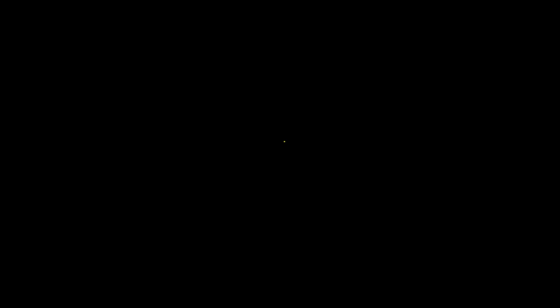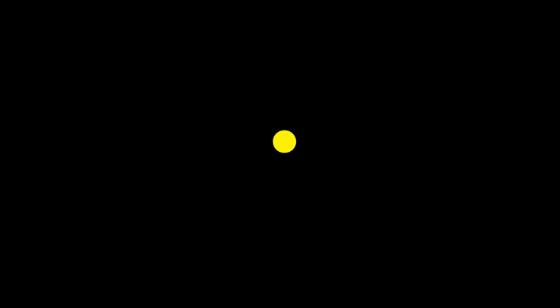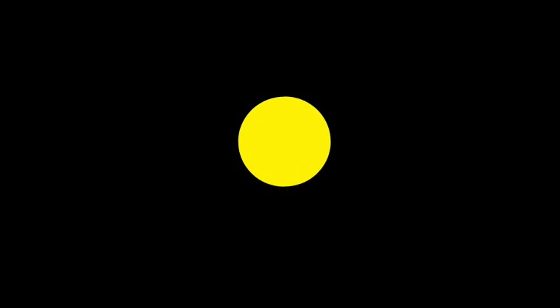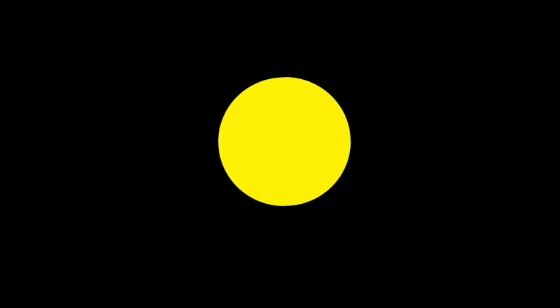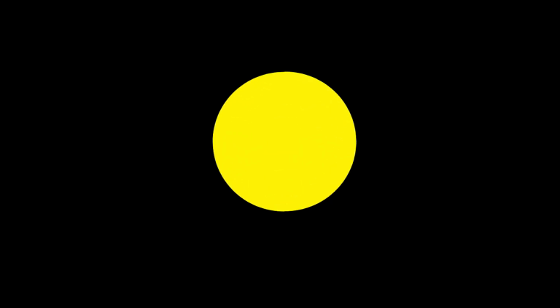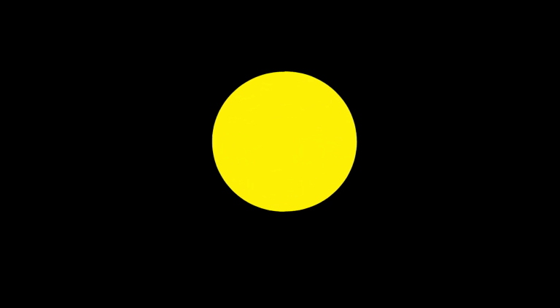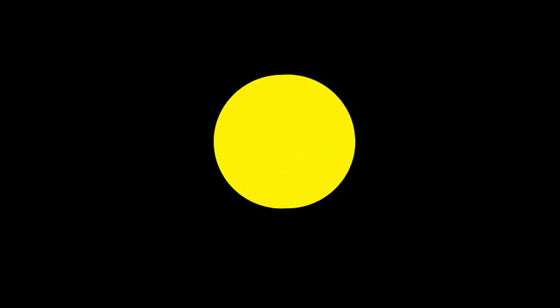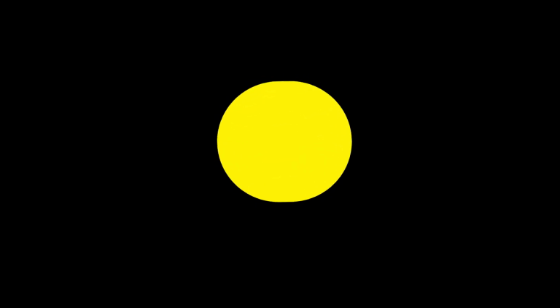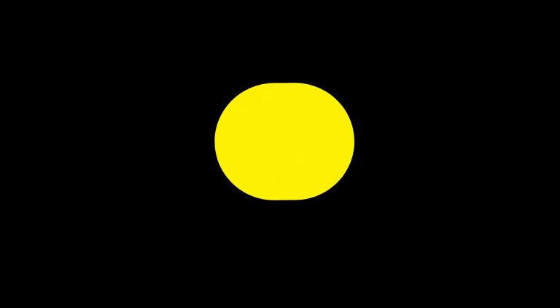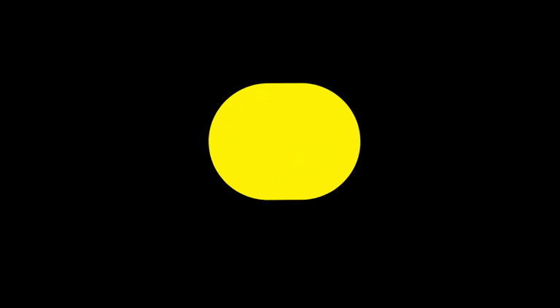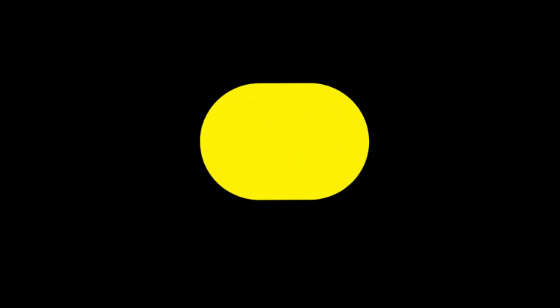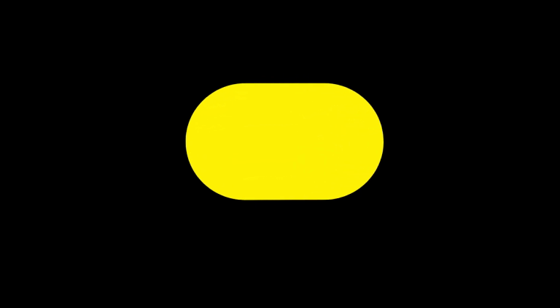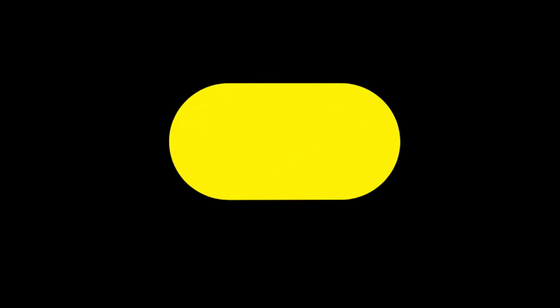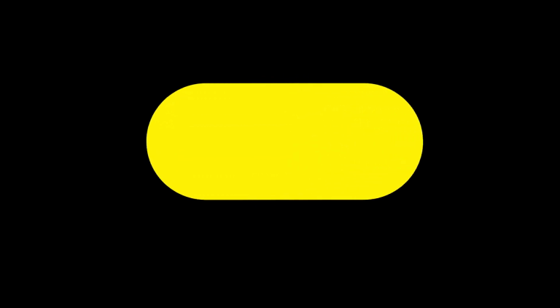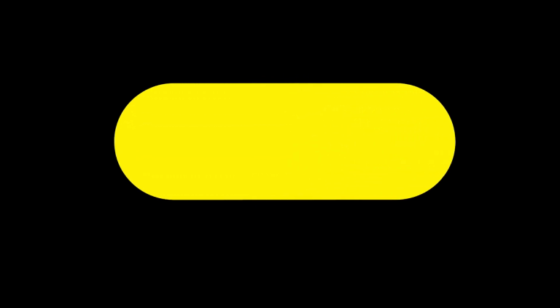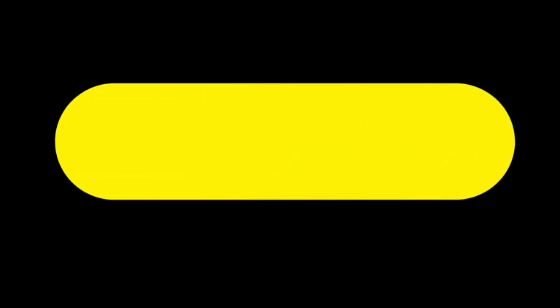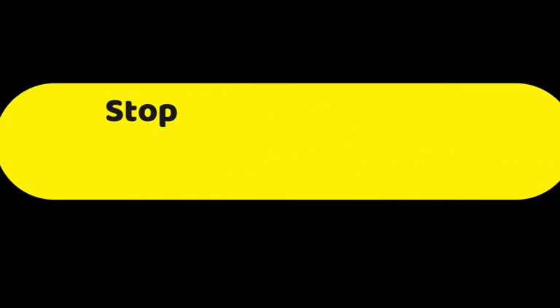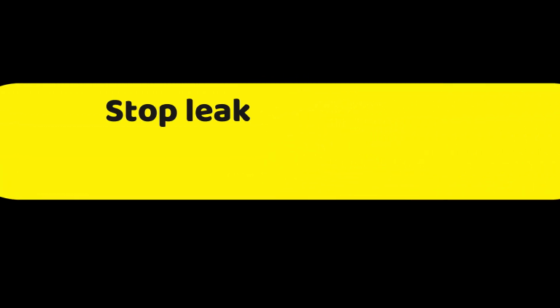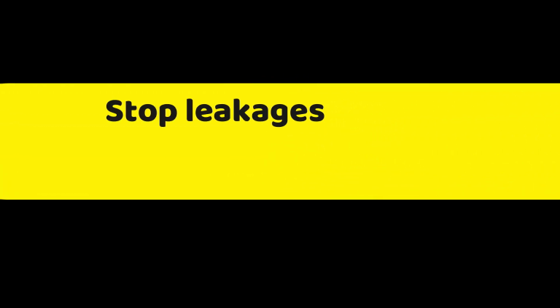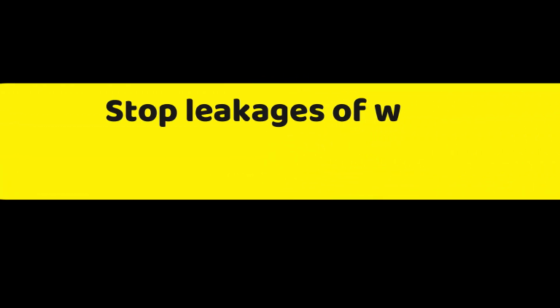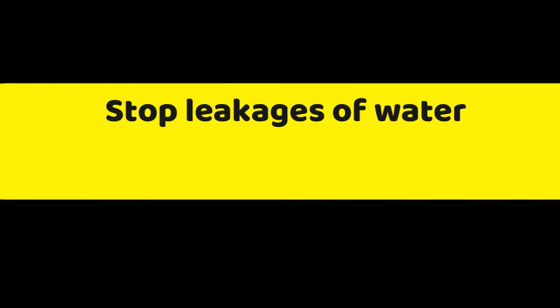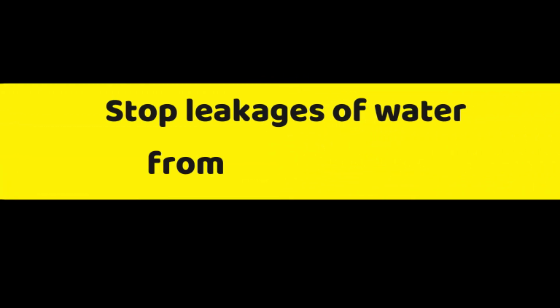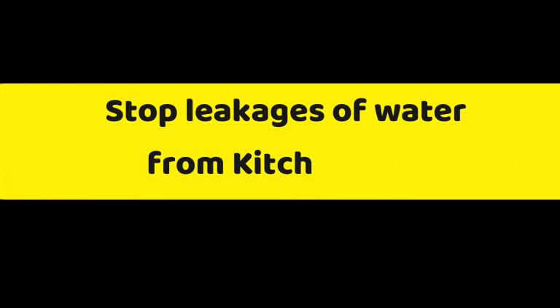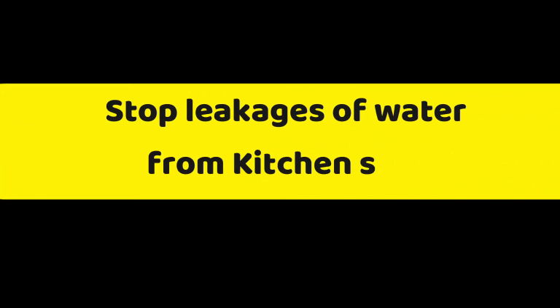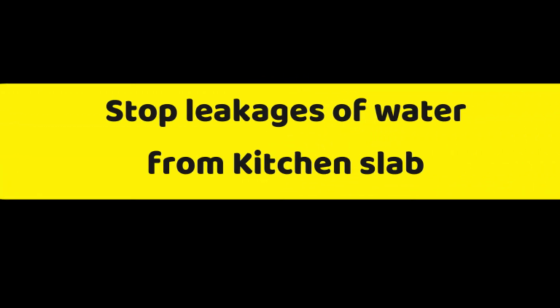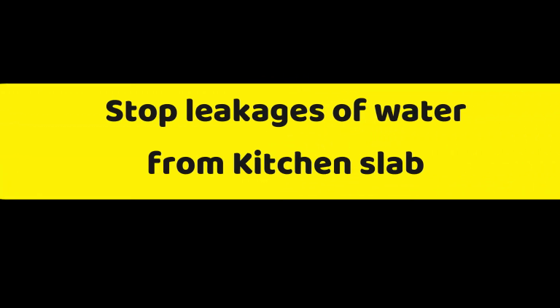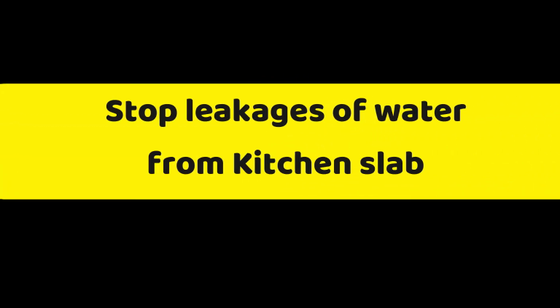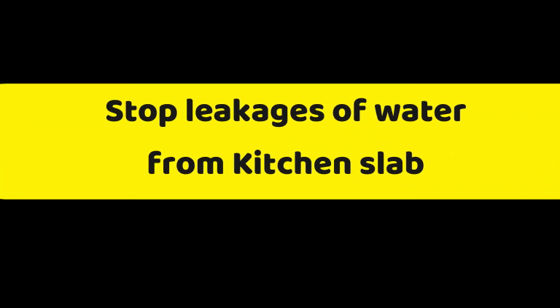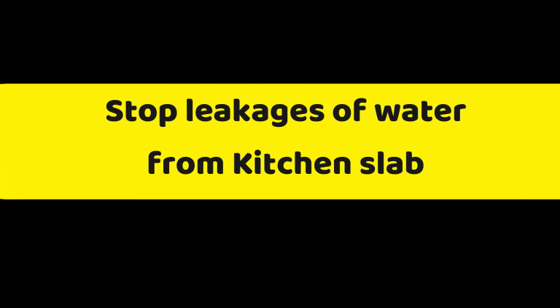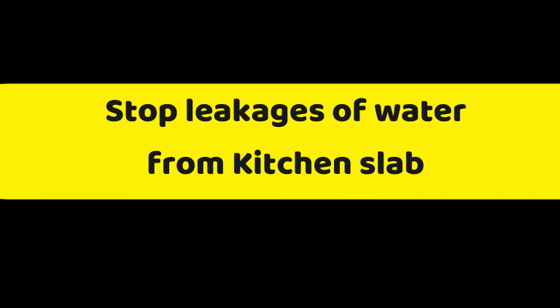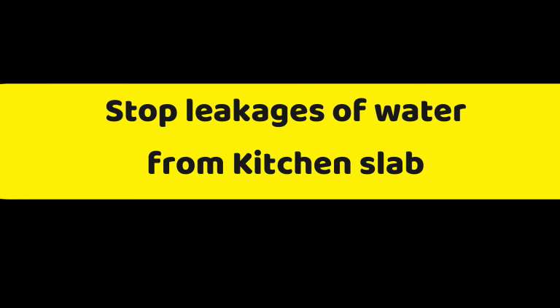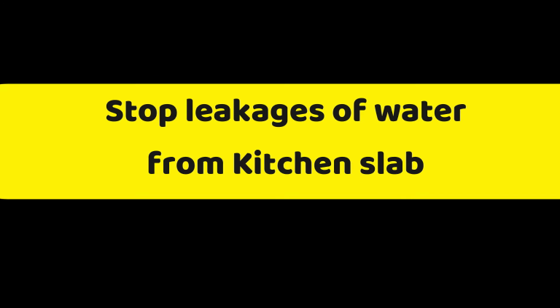Hi friends! Today we will talk about water leakages in the kitchen.